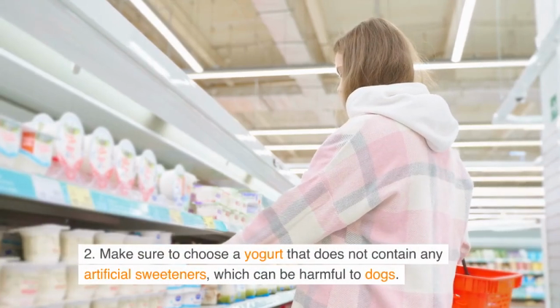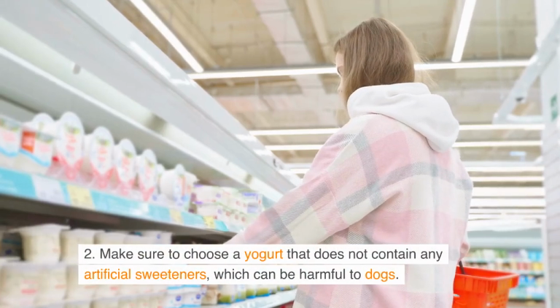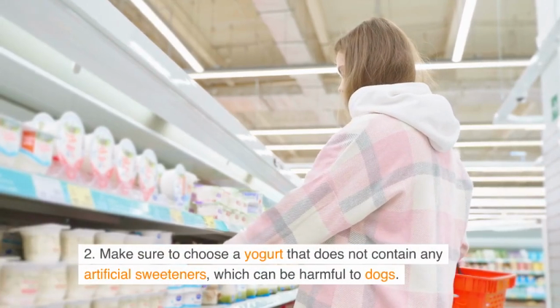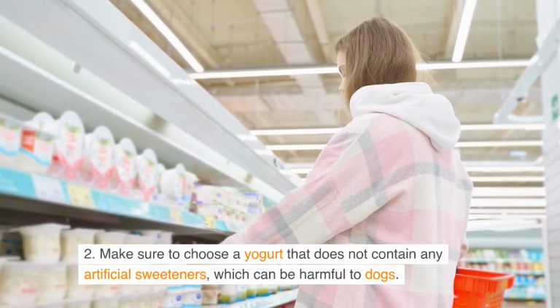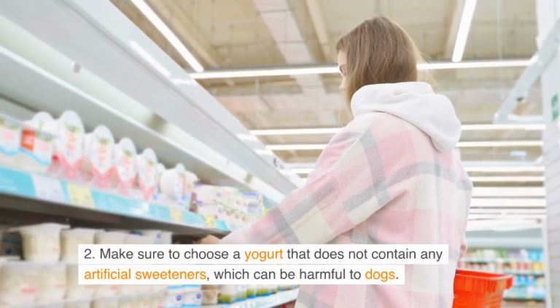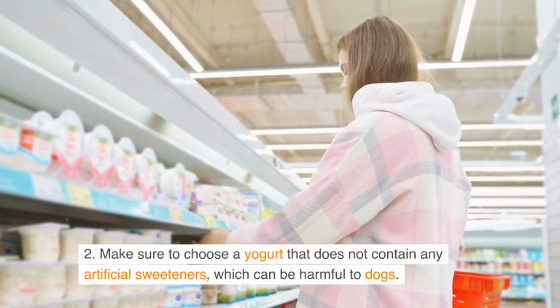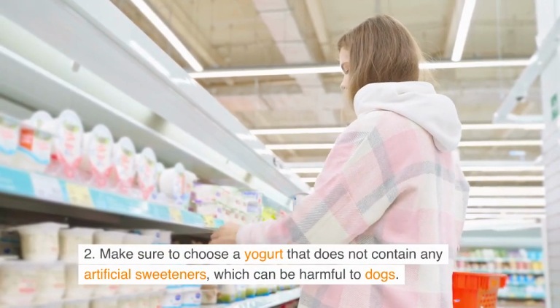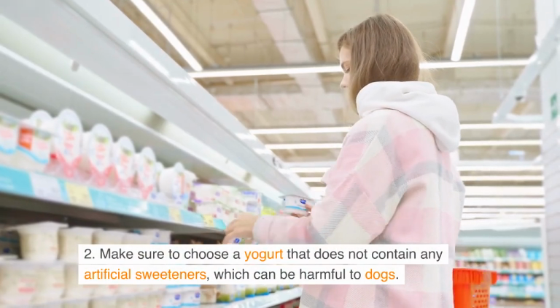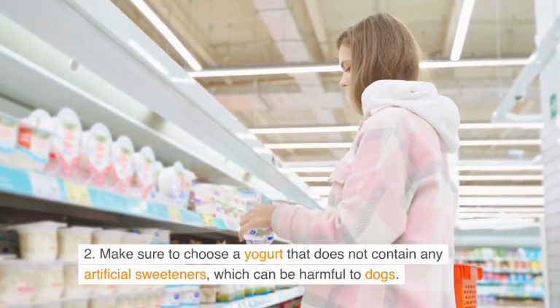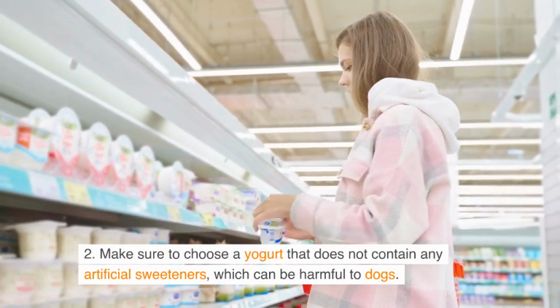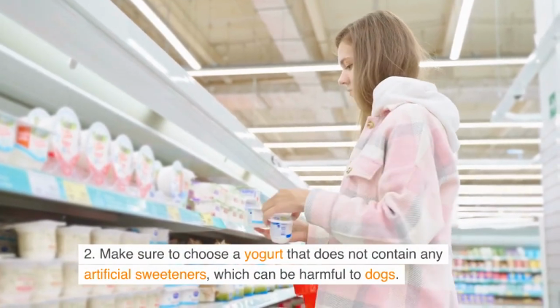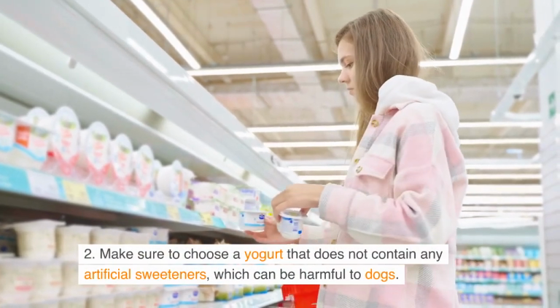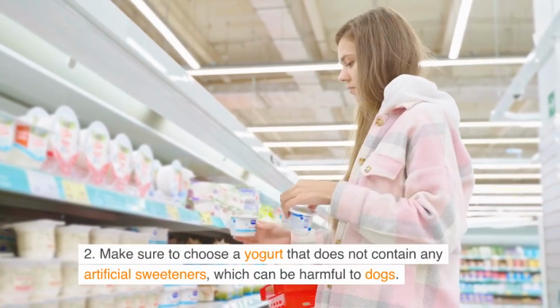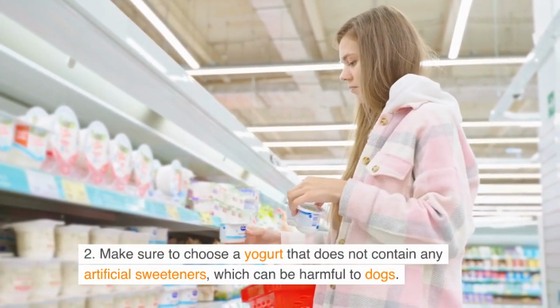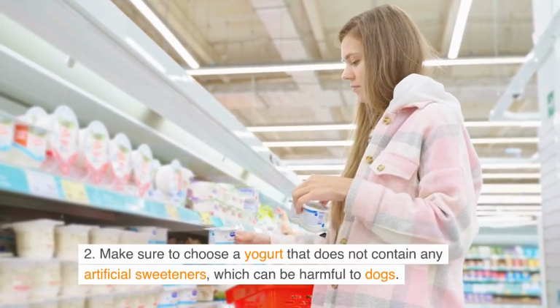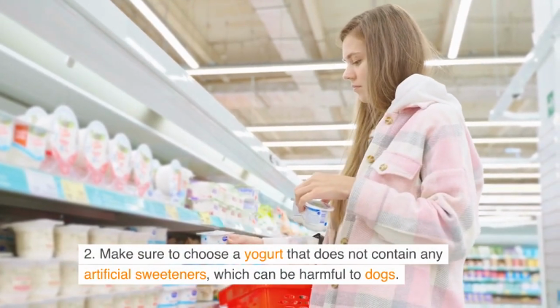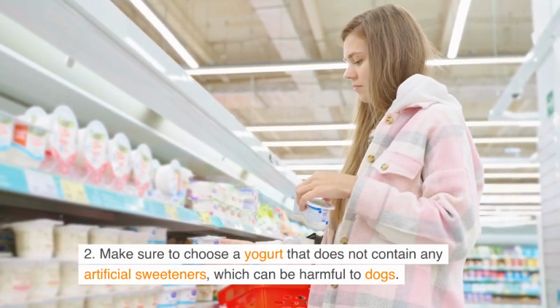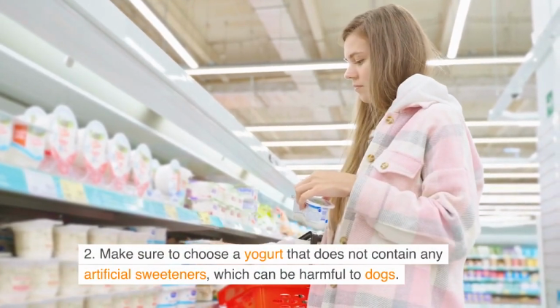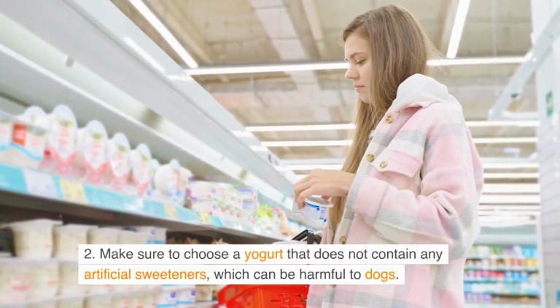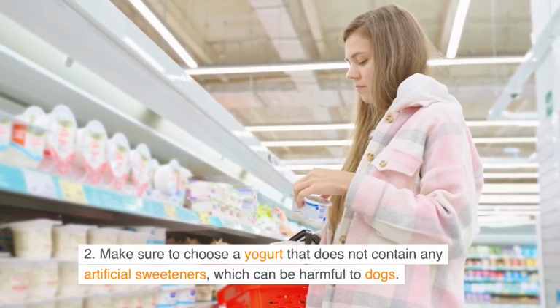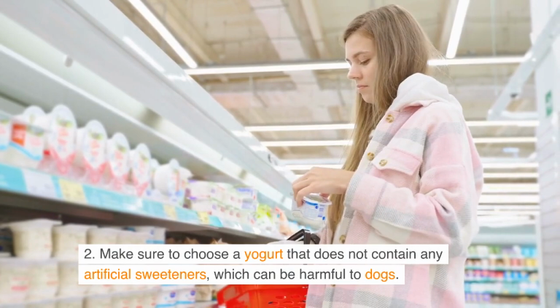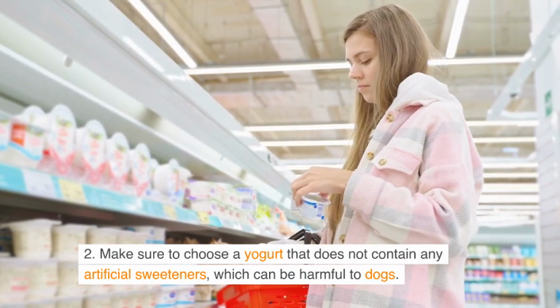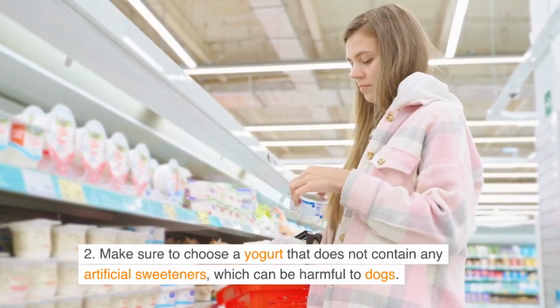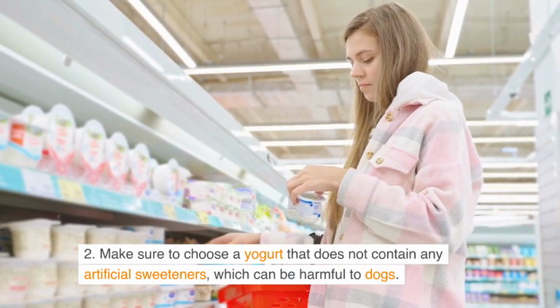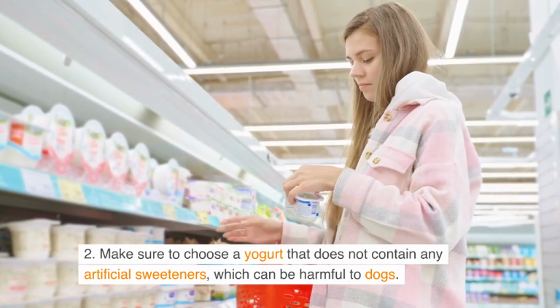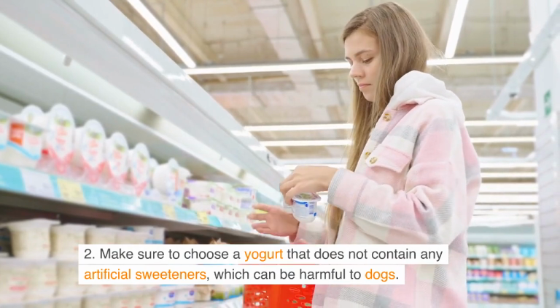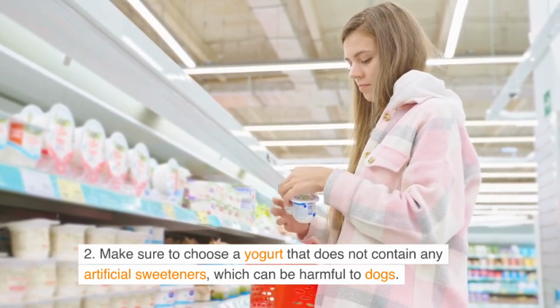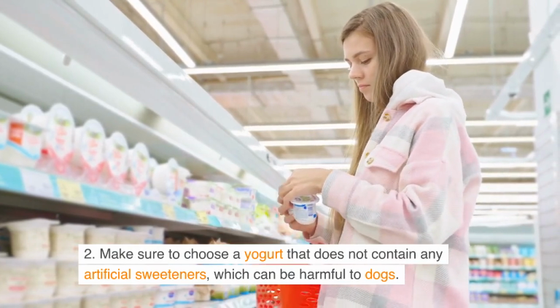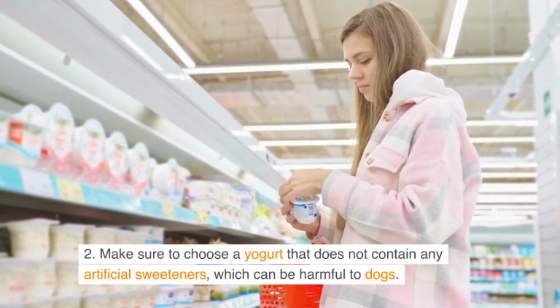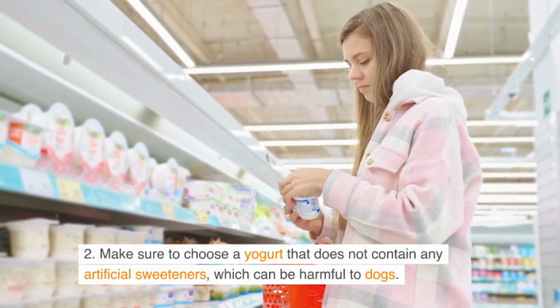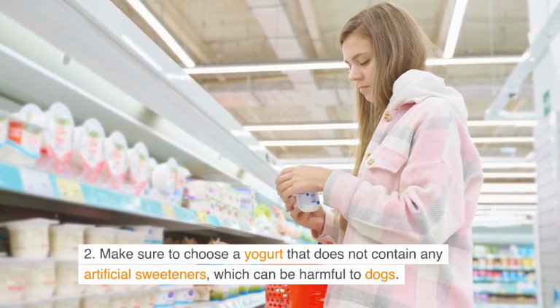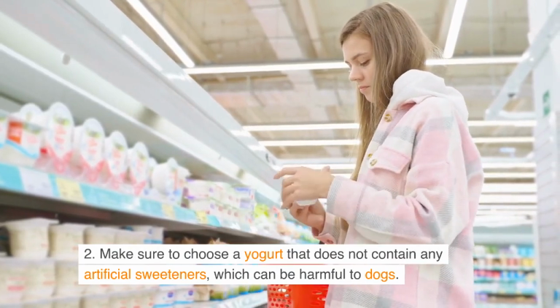Make sure to choose a yogurt that does not contain any artificial sweeteners, which can be harmful to dogs.